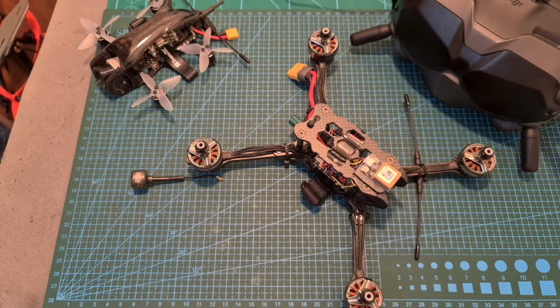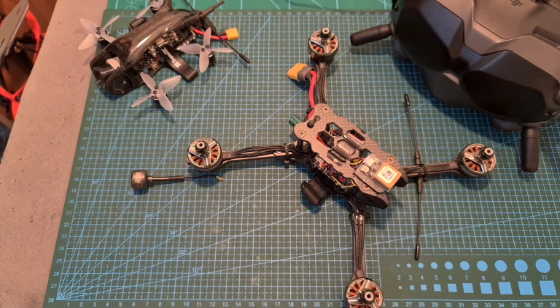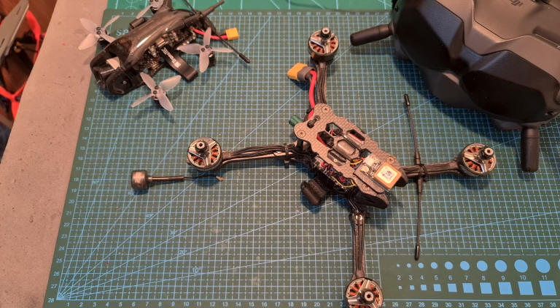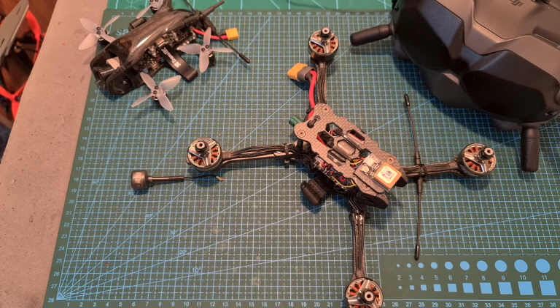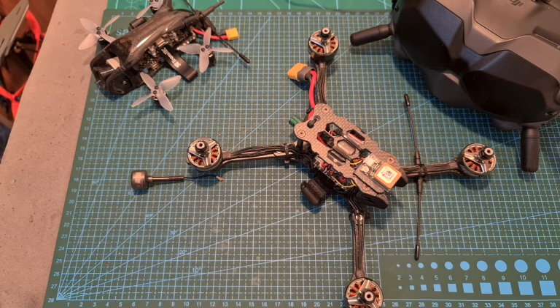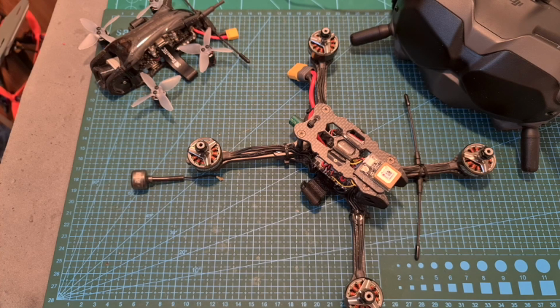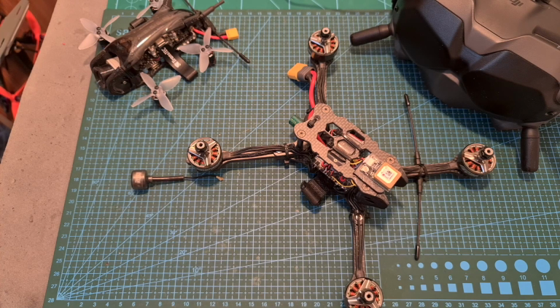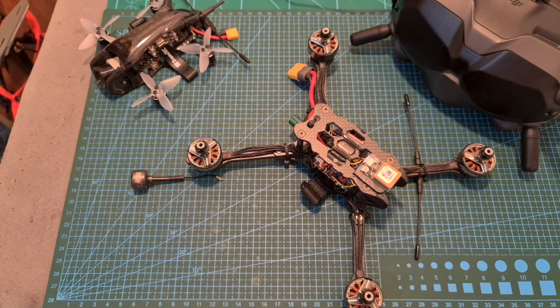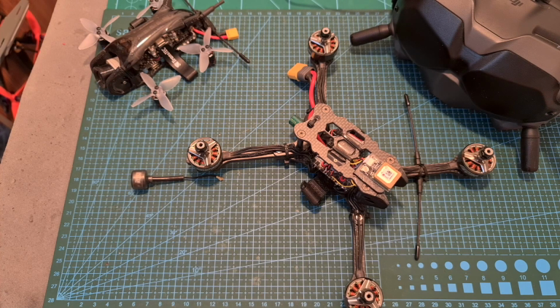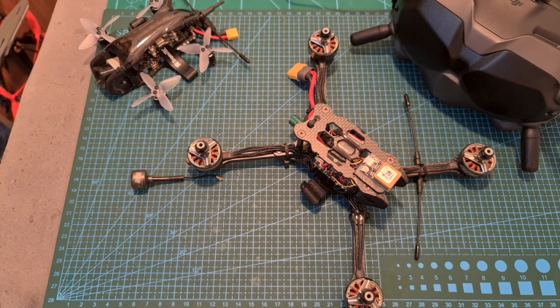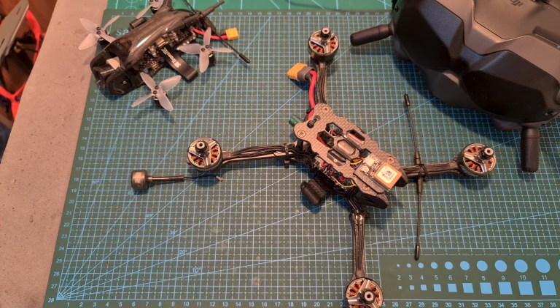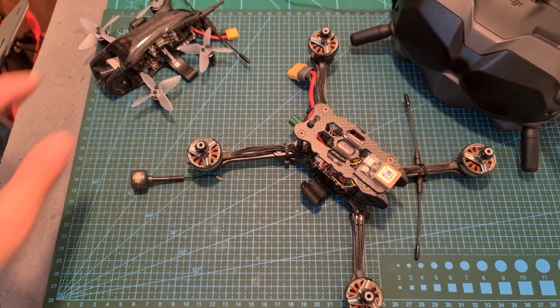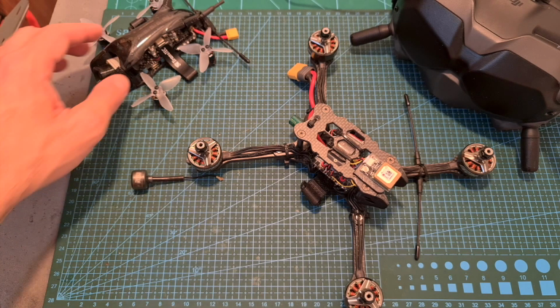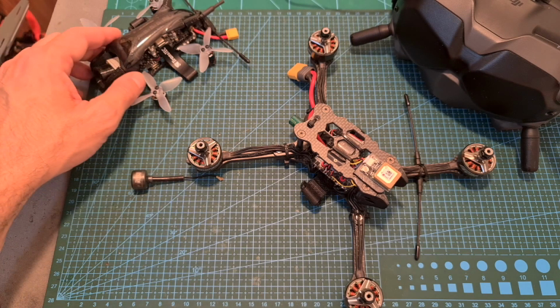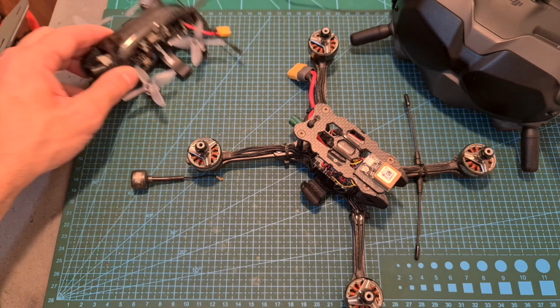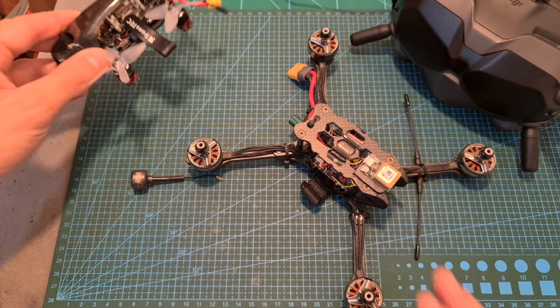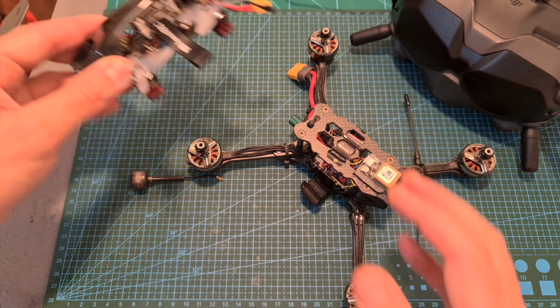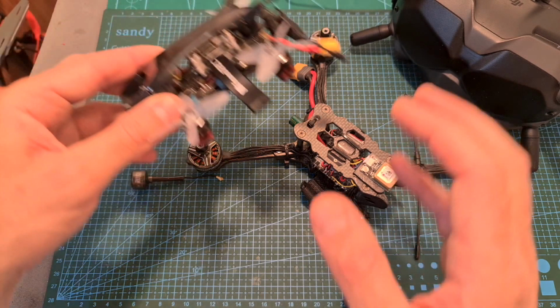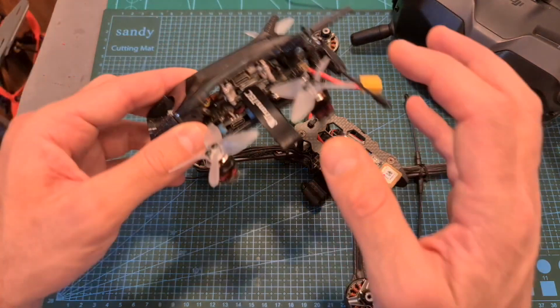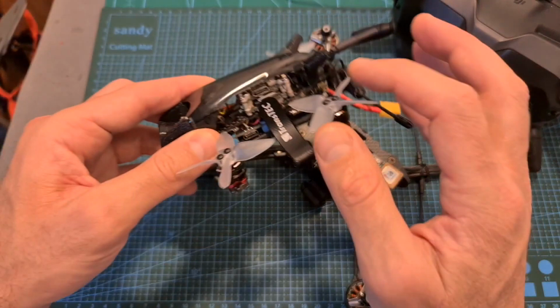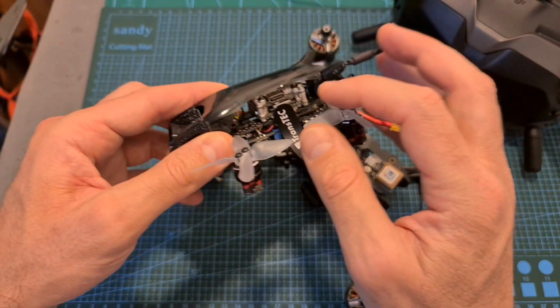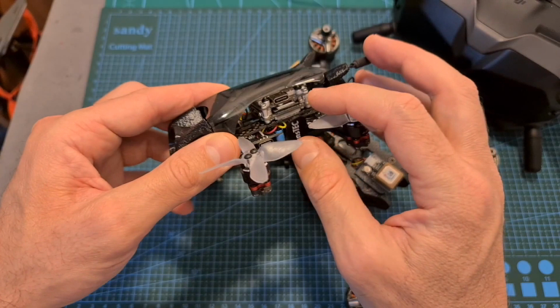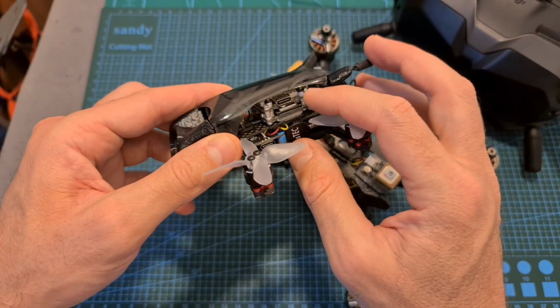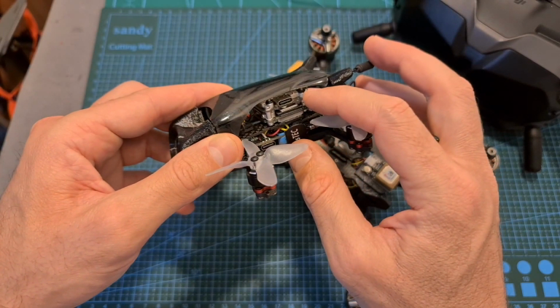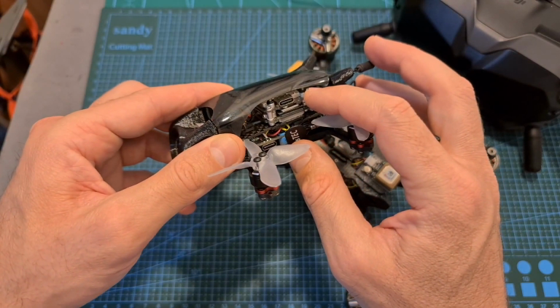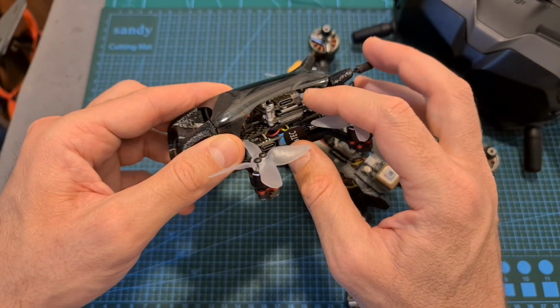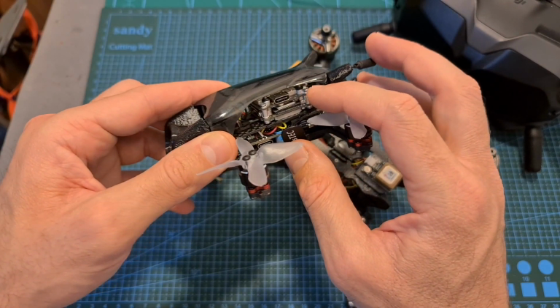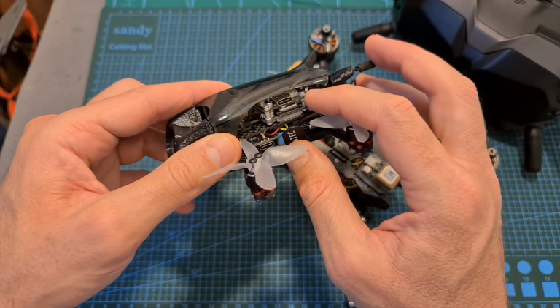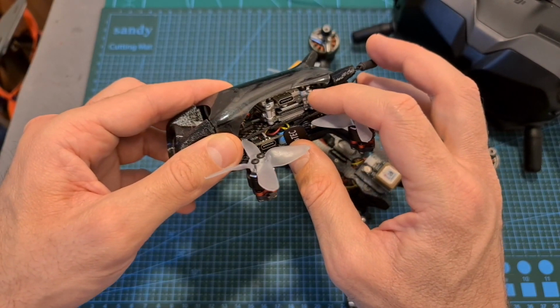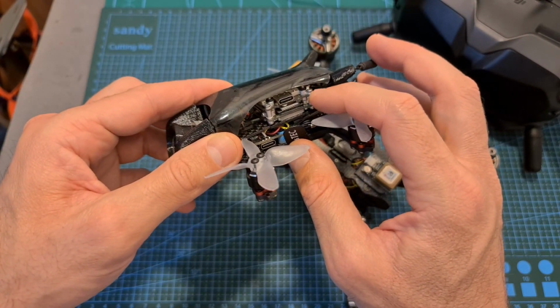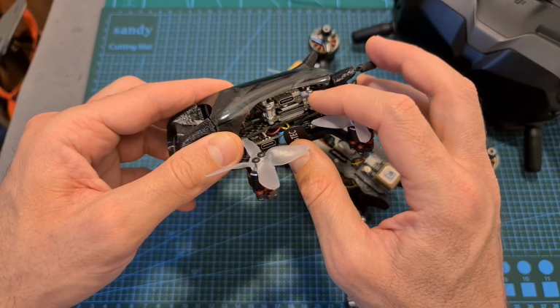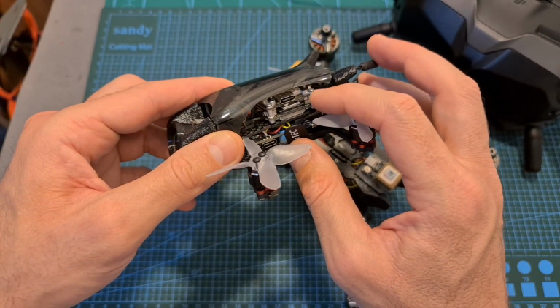Hello guys and welcome back to my channel. Today in this video I'm going to perform another range test of the Caddx Vista digital transmission system.